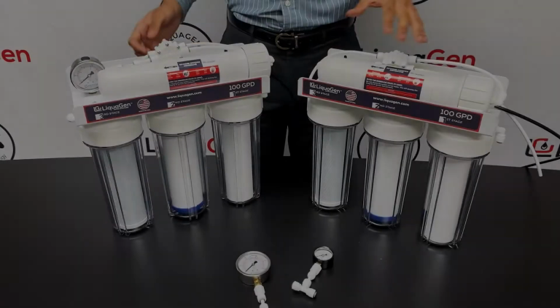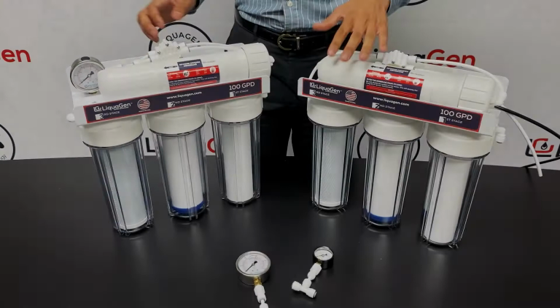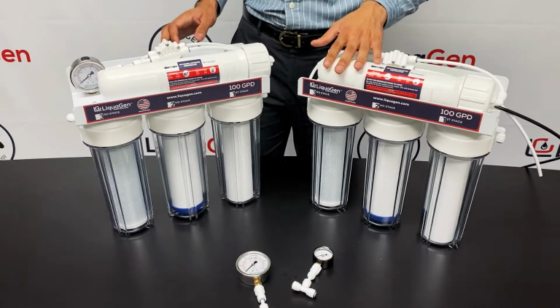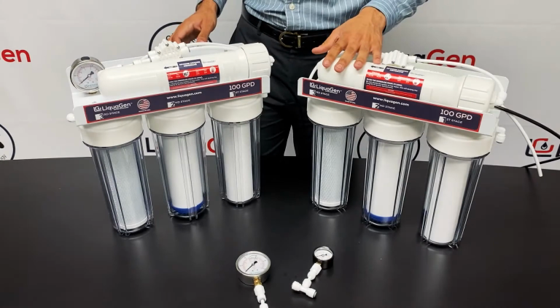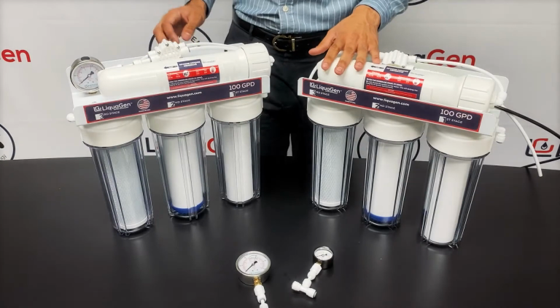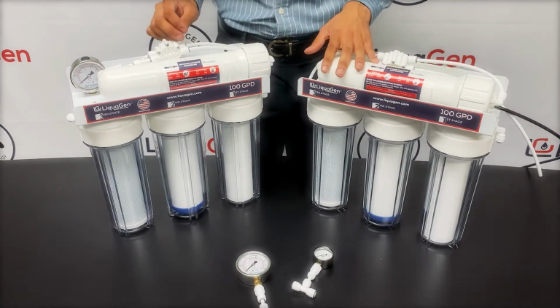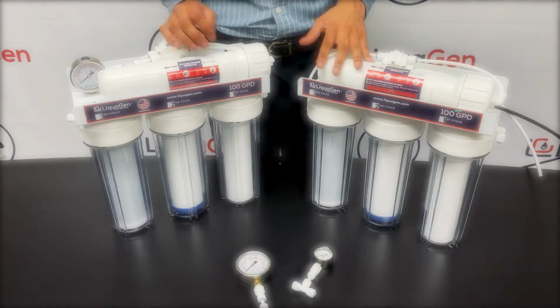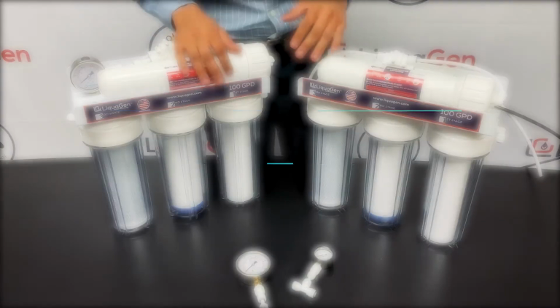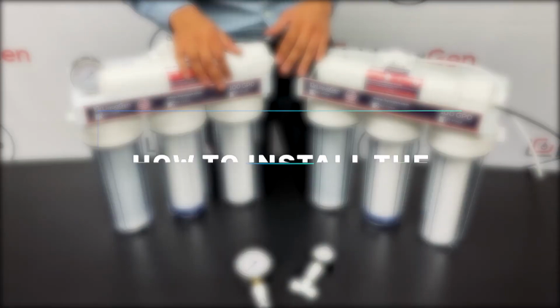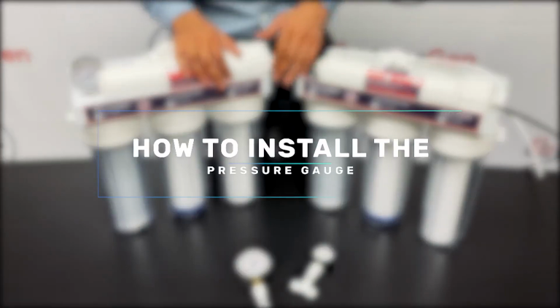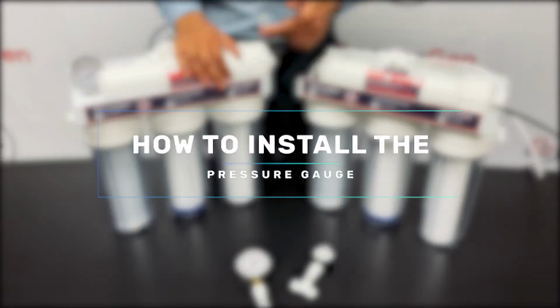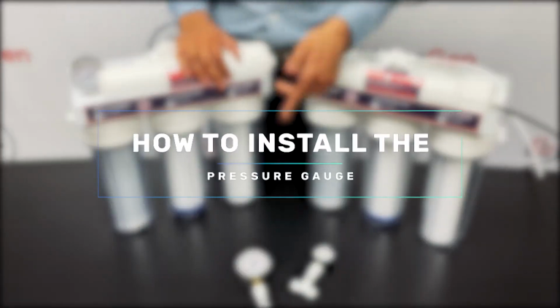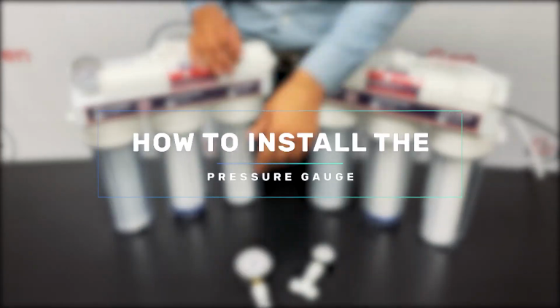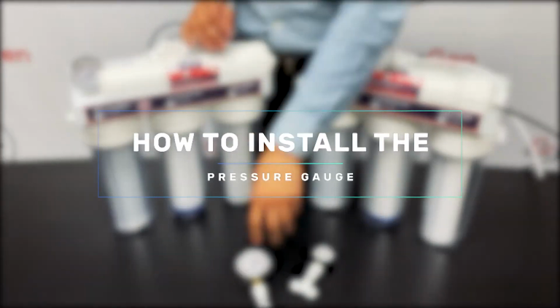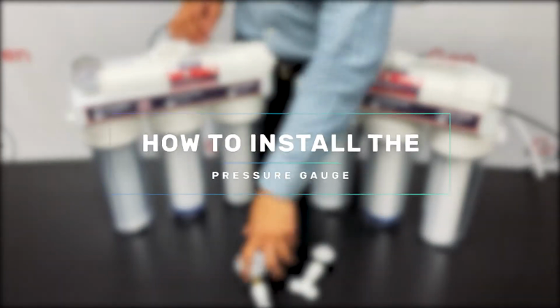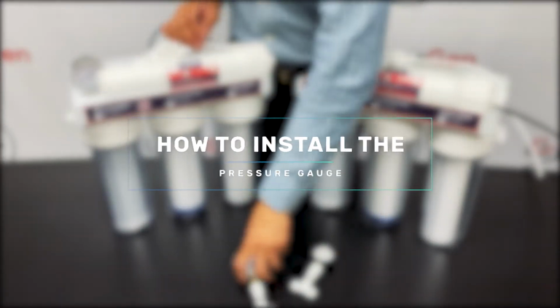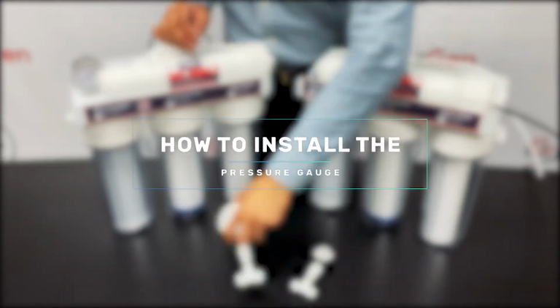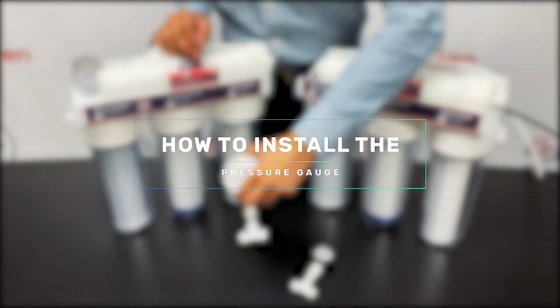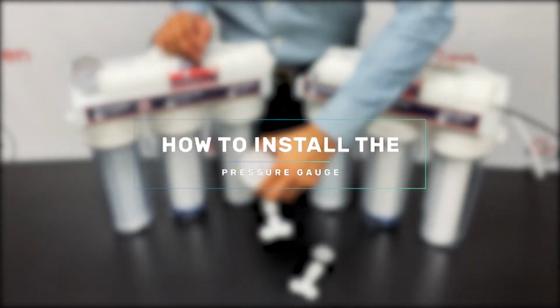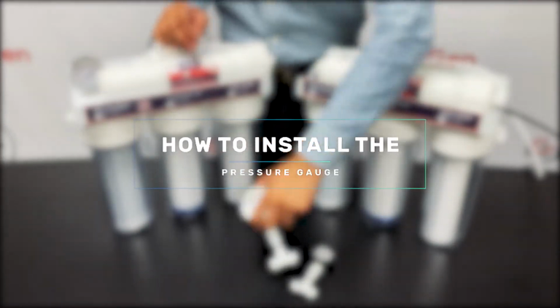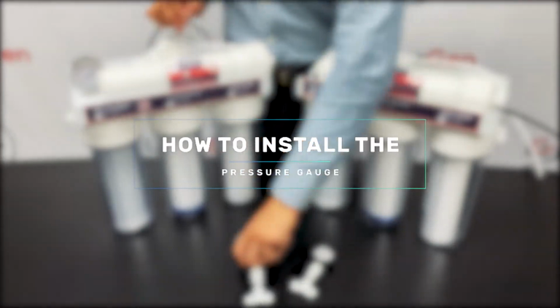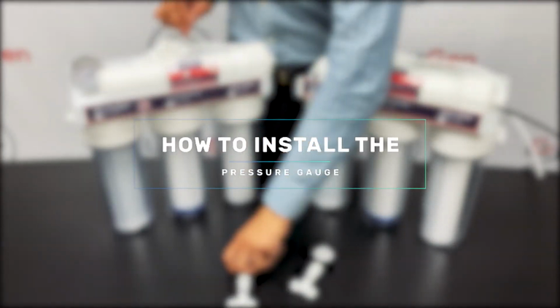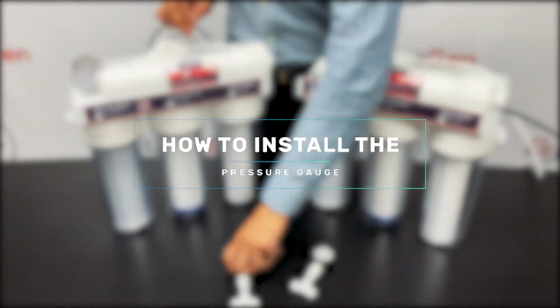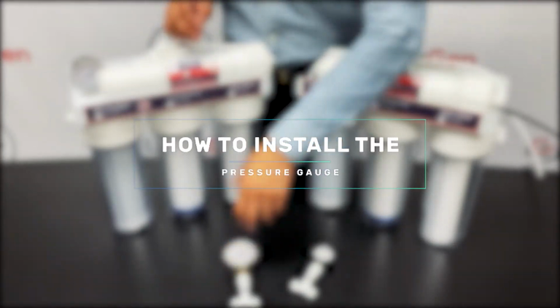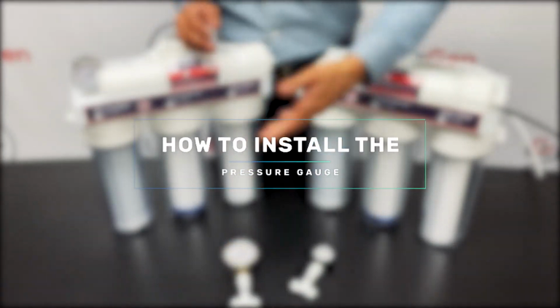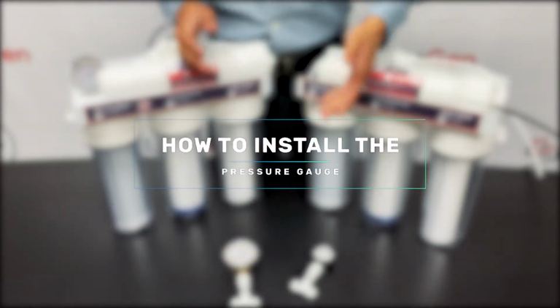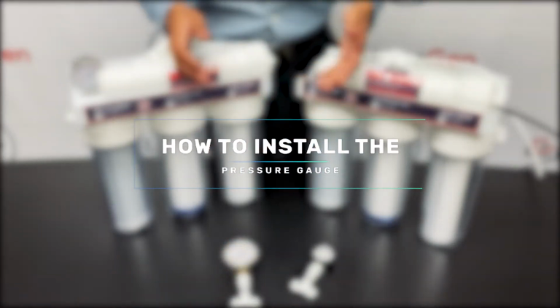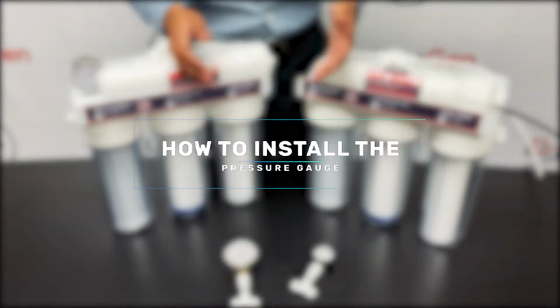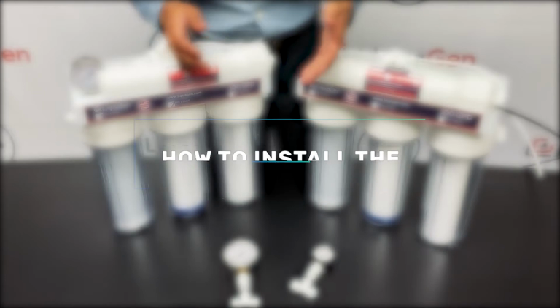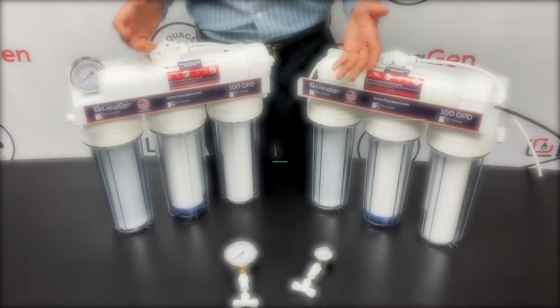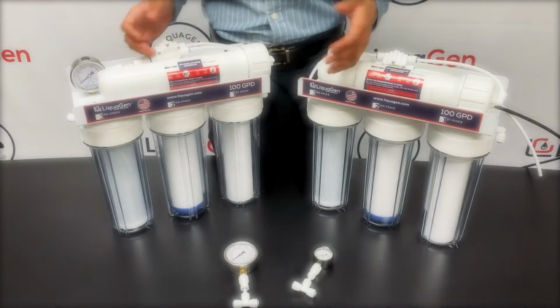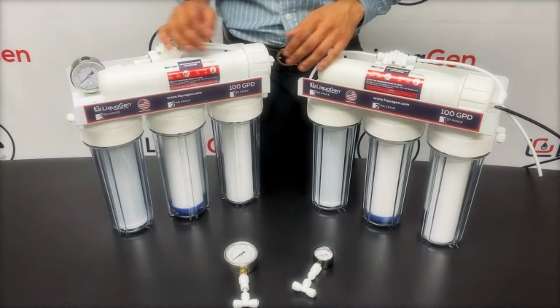Welcome to Liquagen Water, where we're going to show you how to install the pressure gauge and explain the importance and the reason why you really need one.